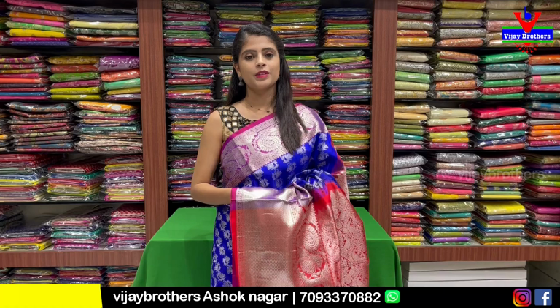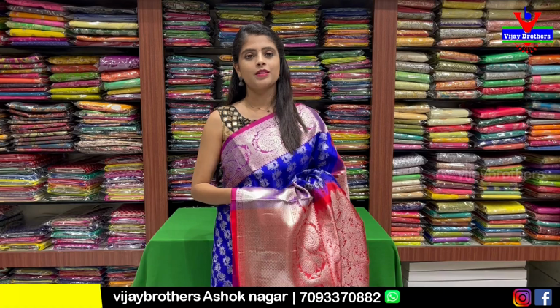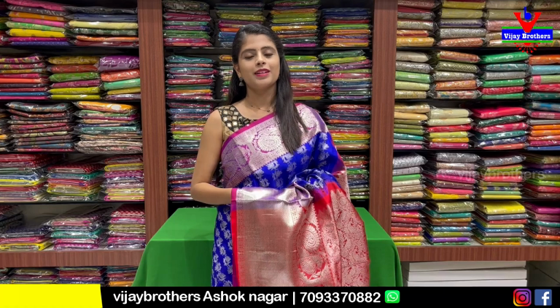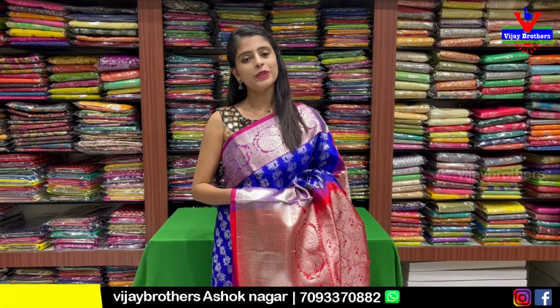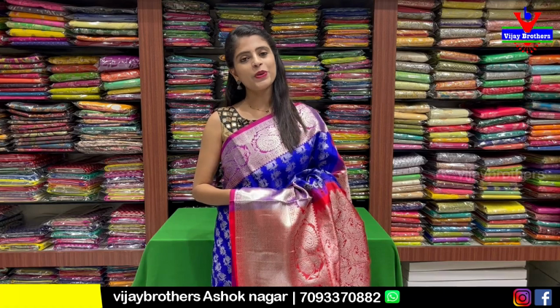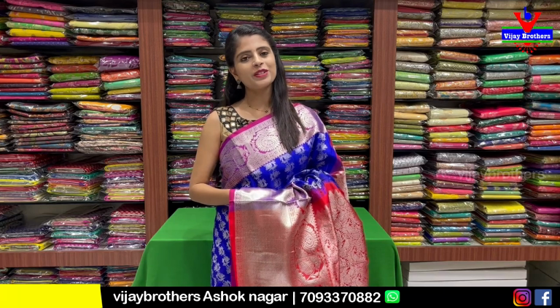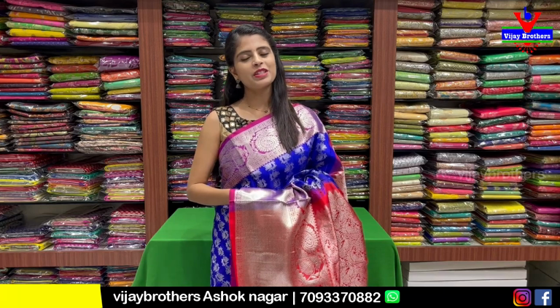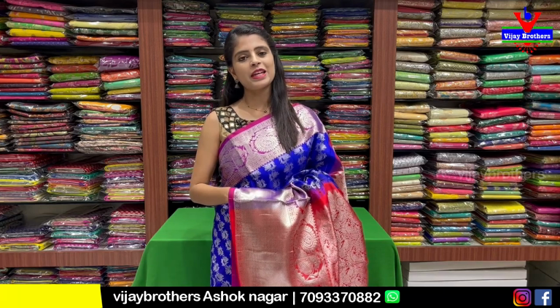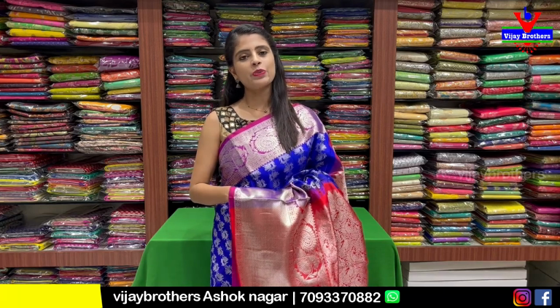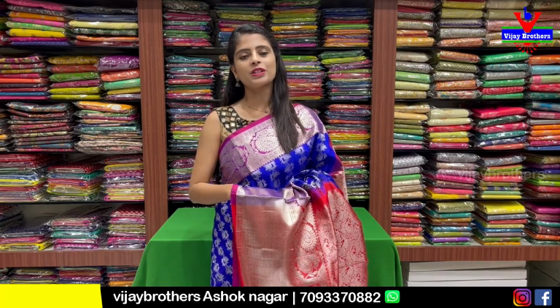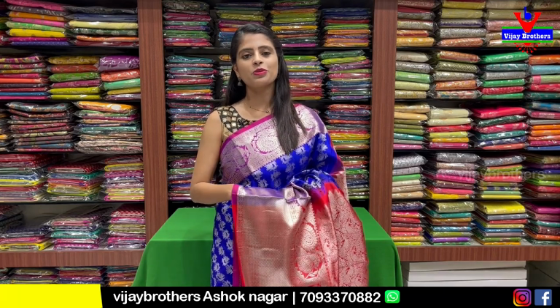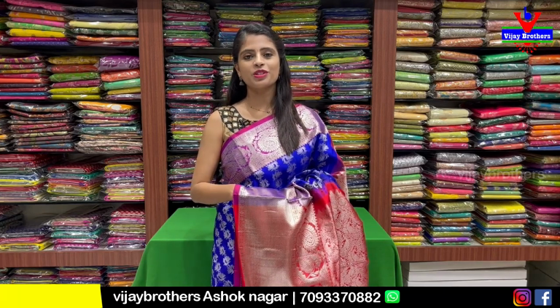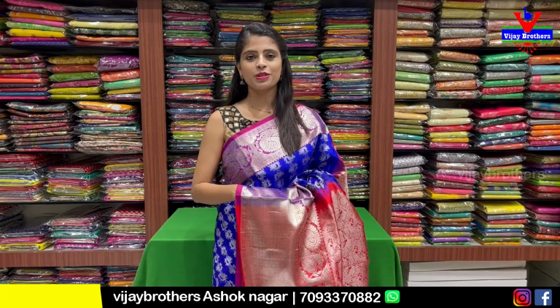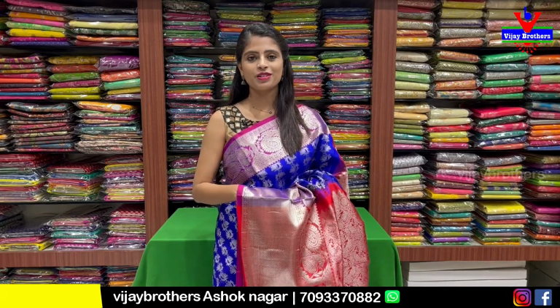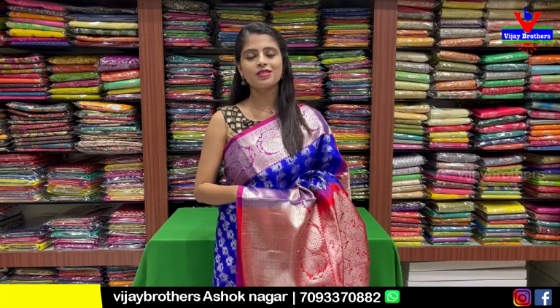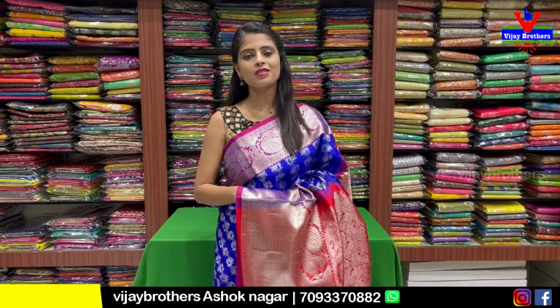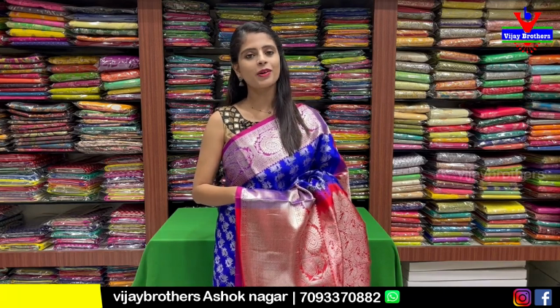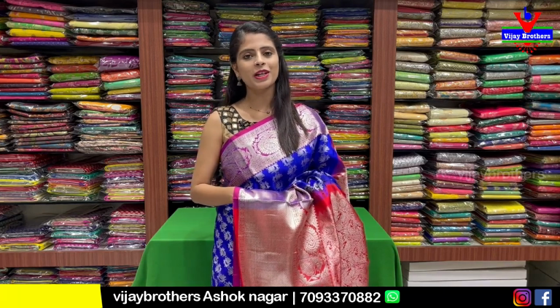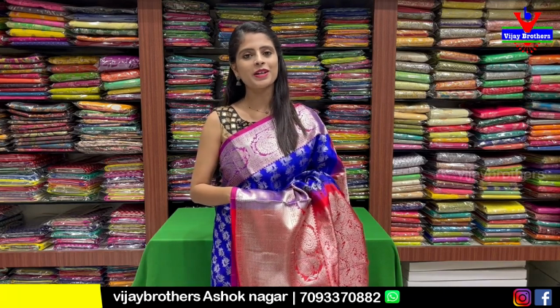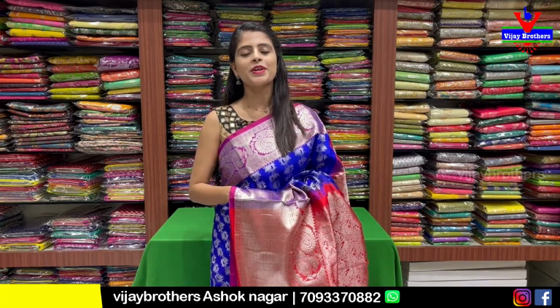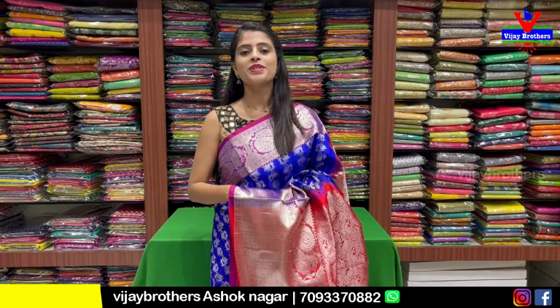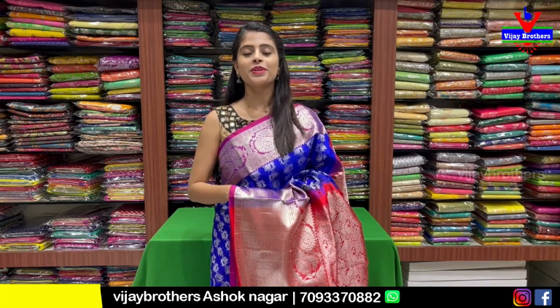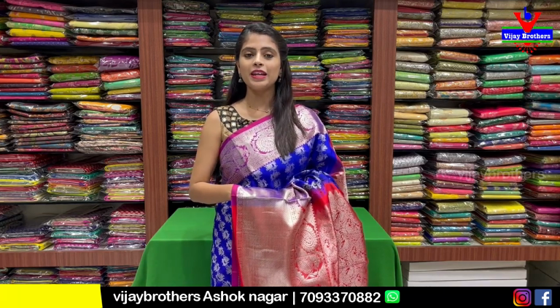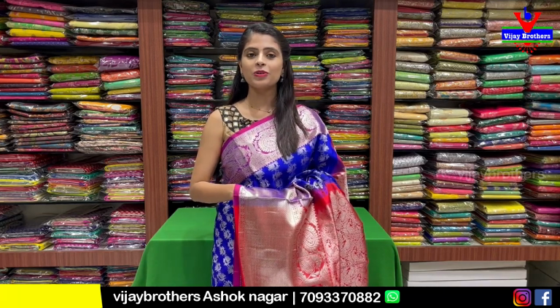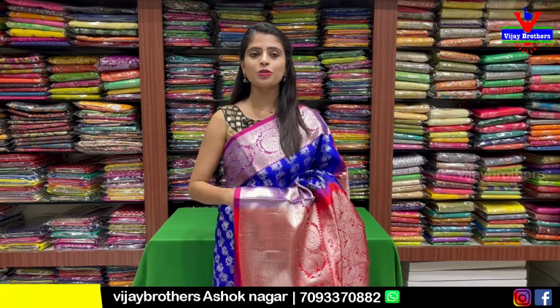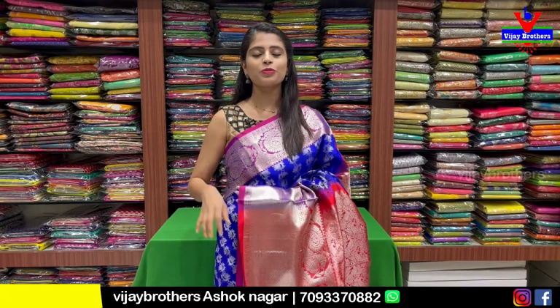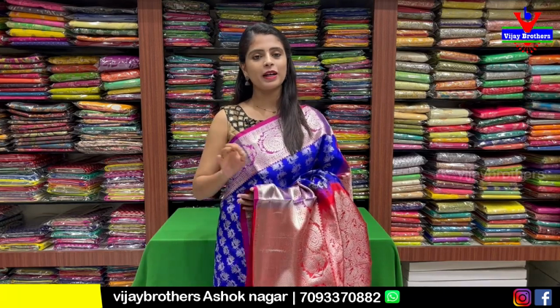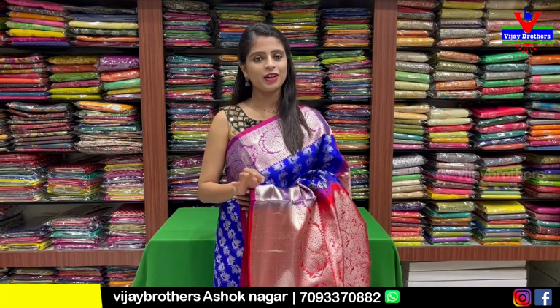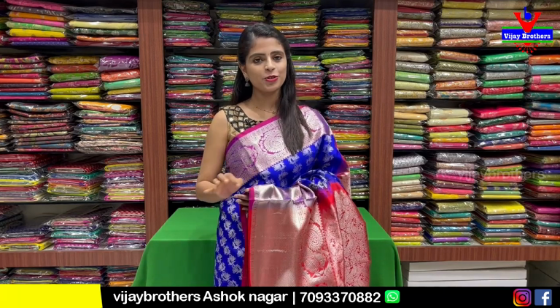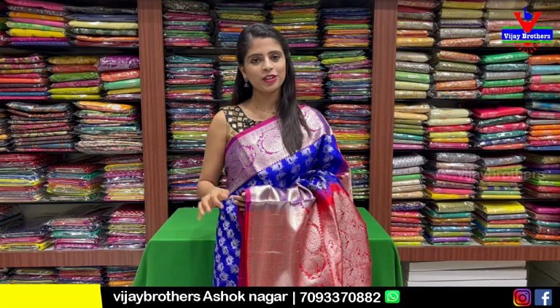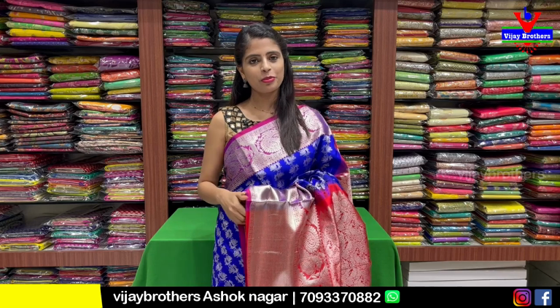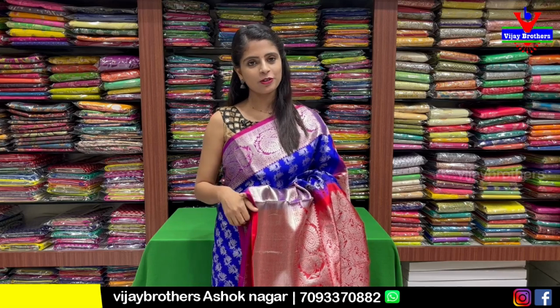Hello all, Namaste, welcome to Vijay Brothers. This is Monica. Today I am going to show you the way to the Ashok Nagar branch.